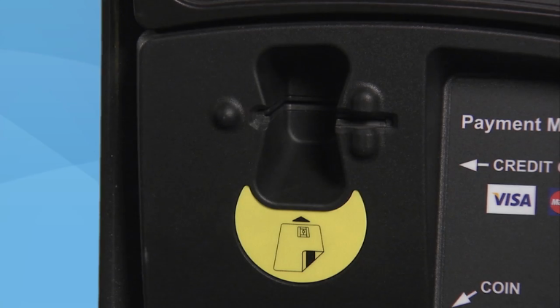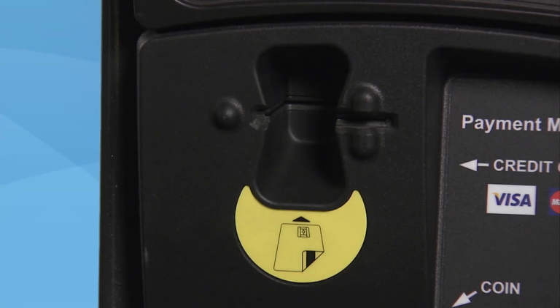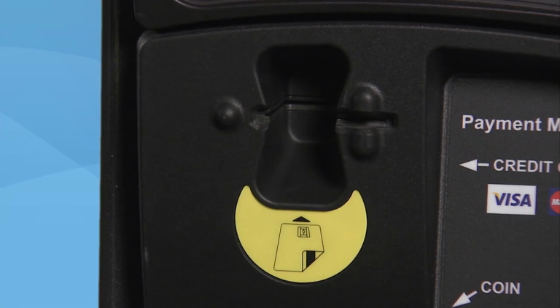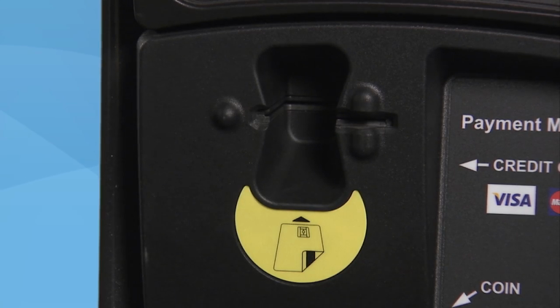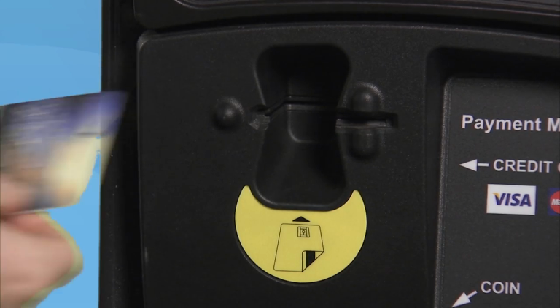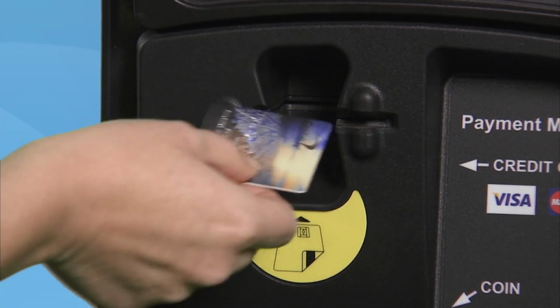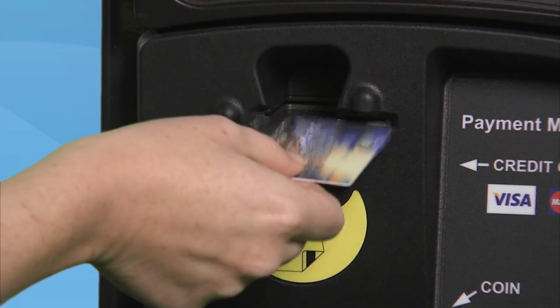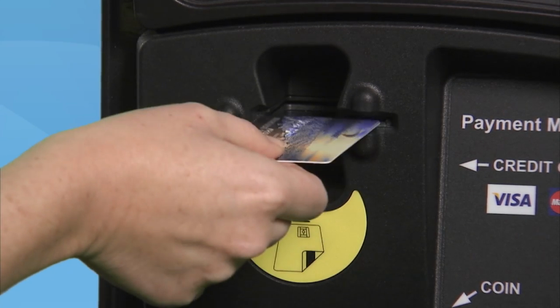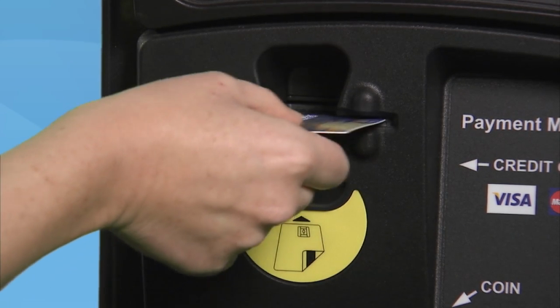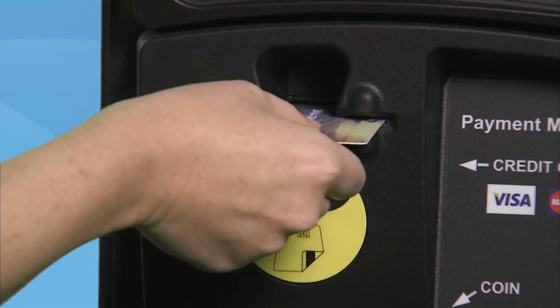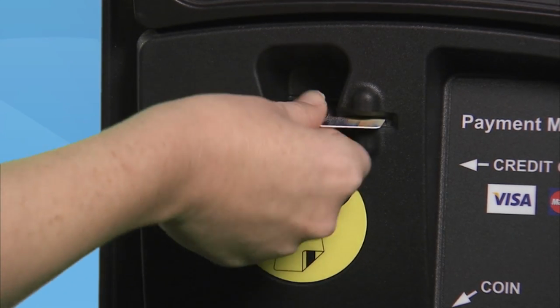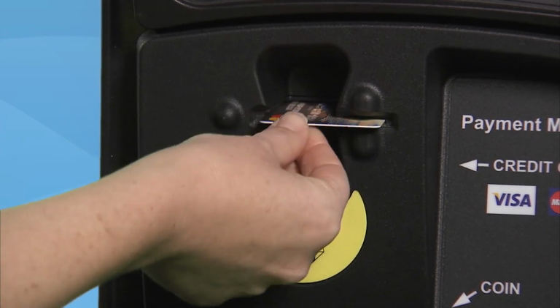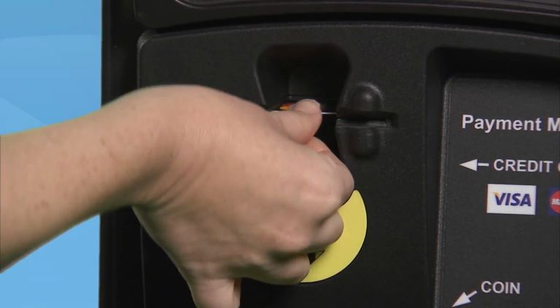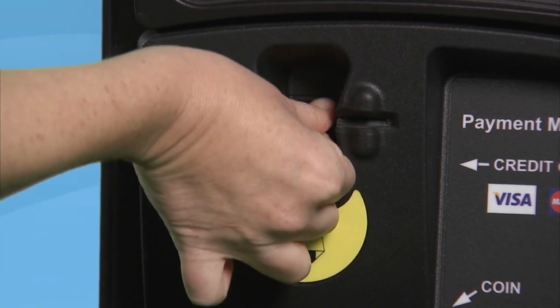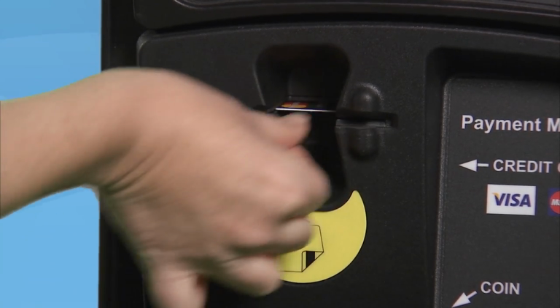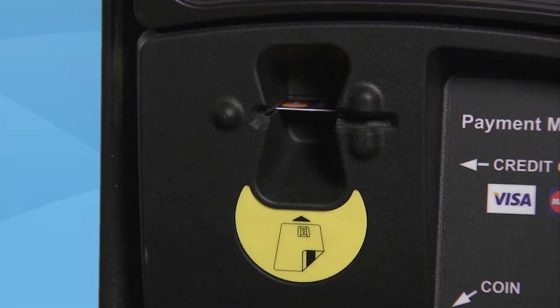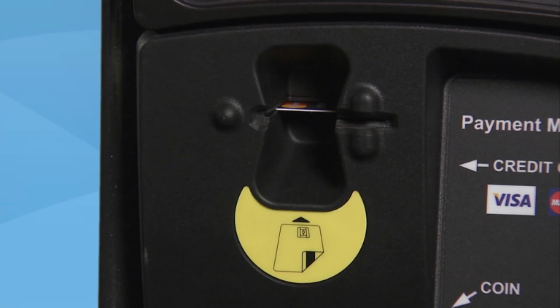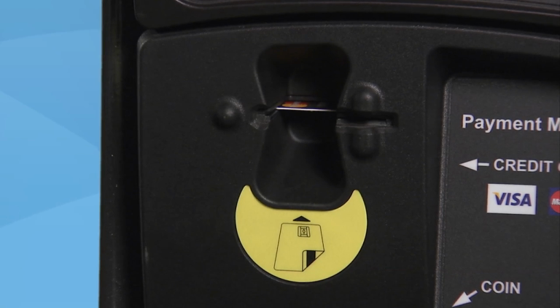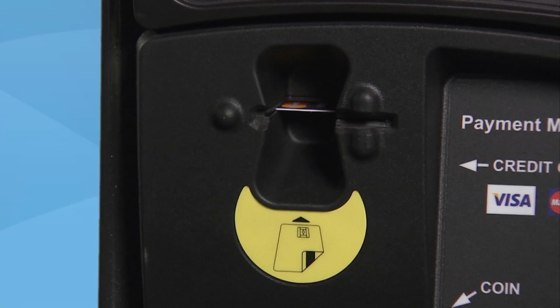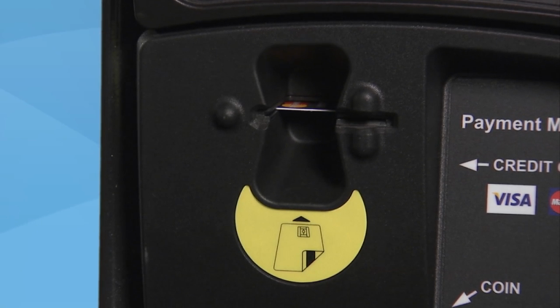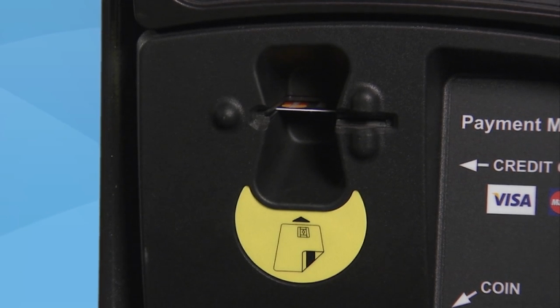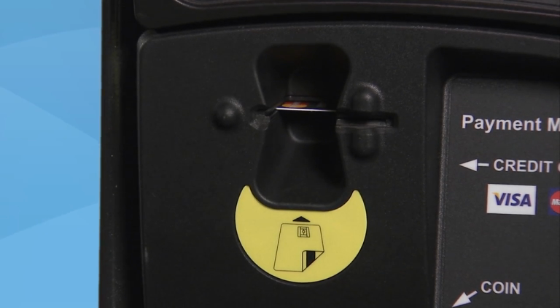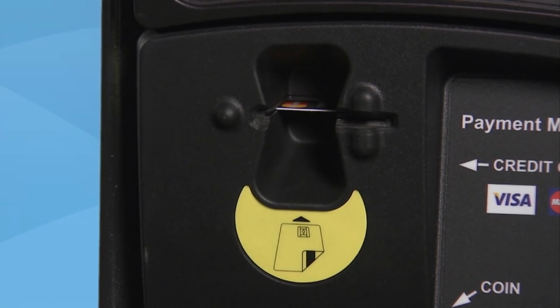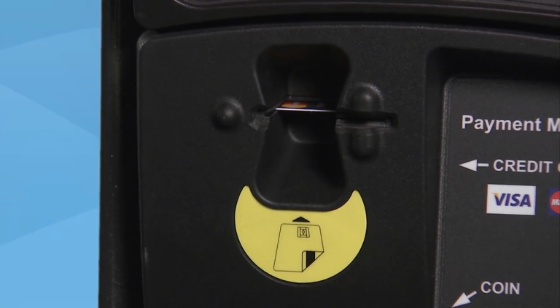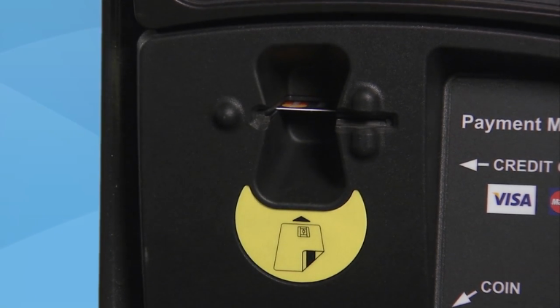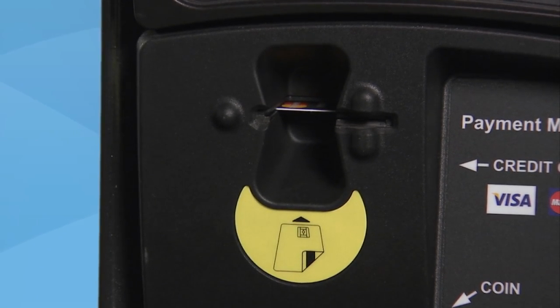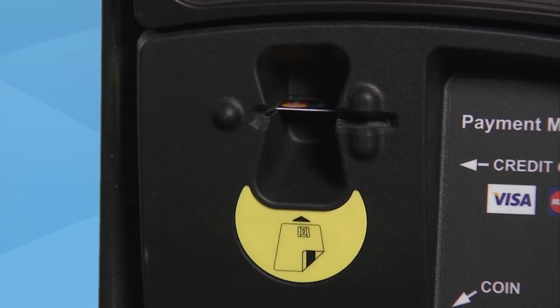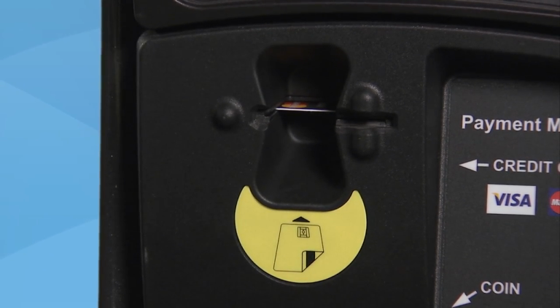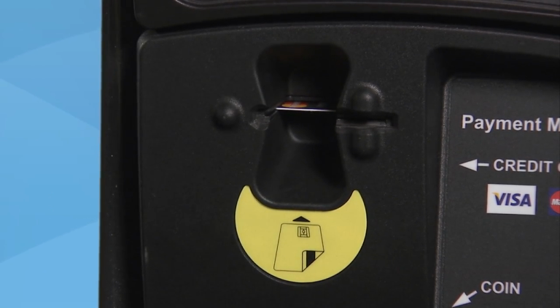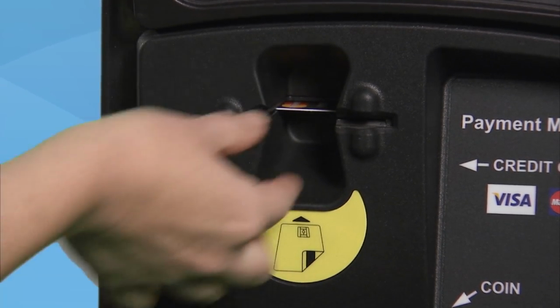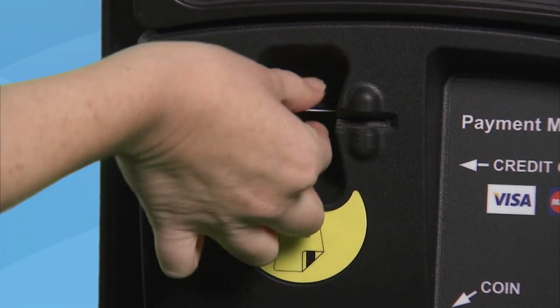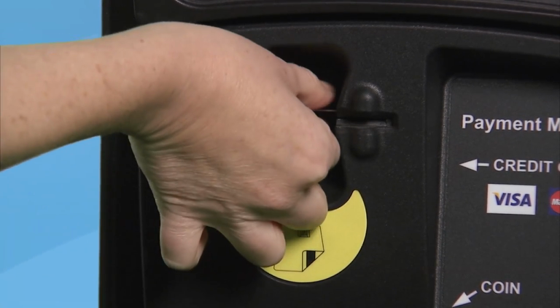For credit cards, just insert the card face up with the card logo facing to the left. Then remove the card.